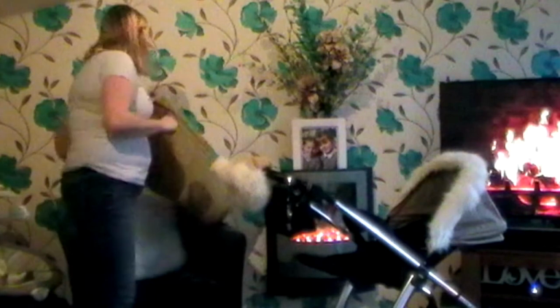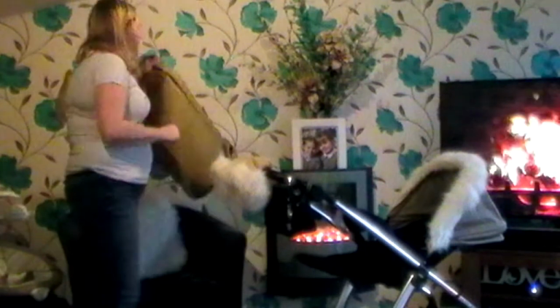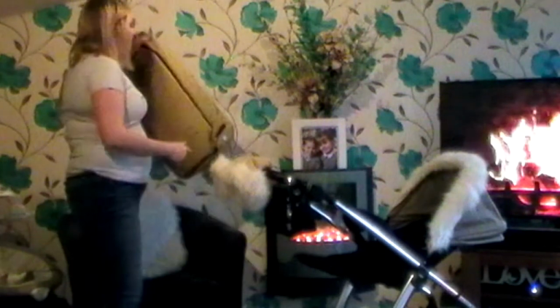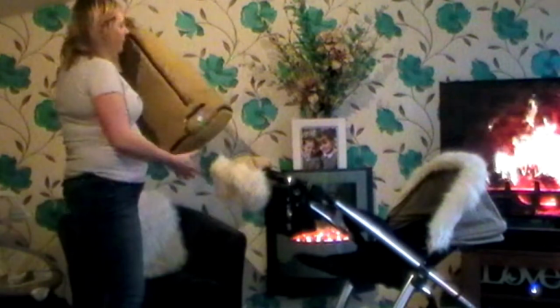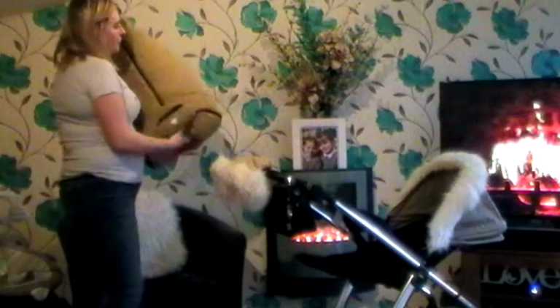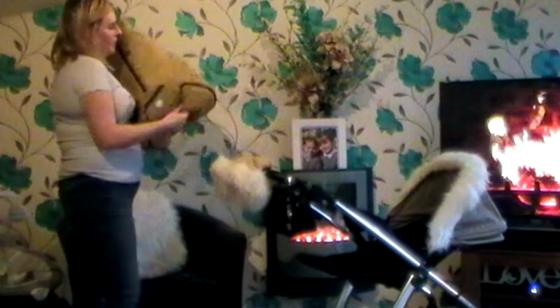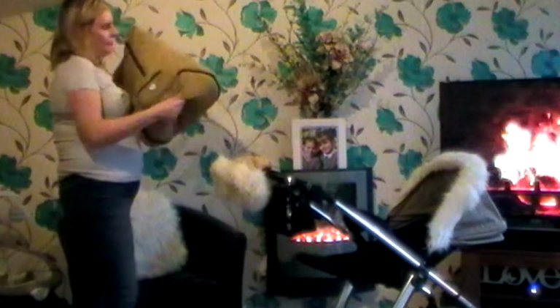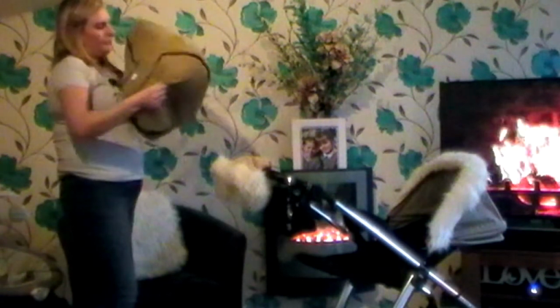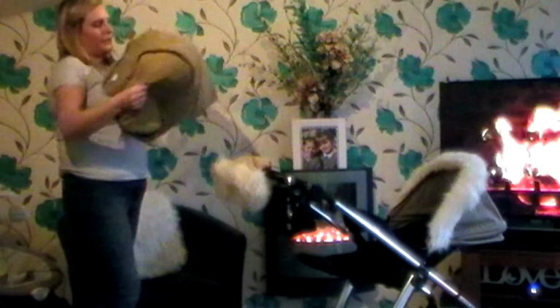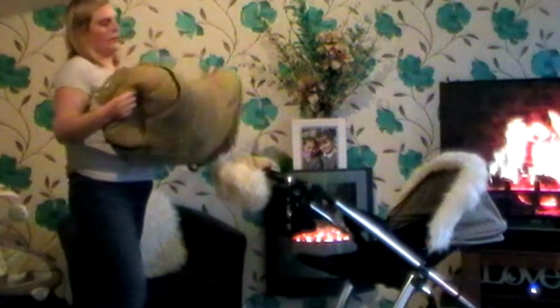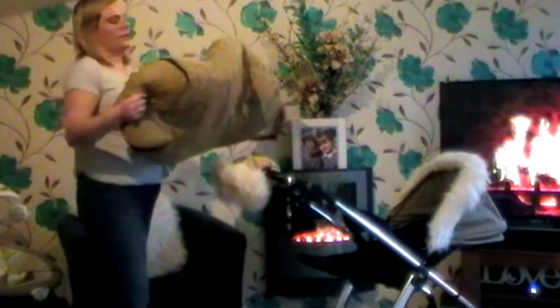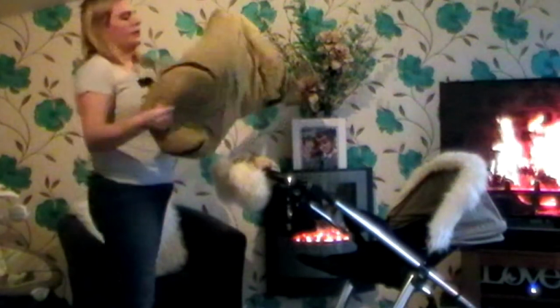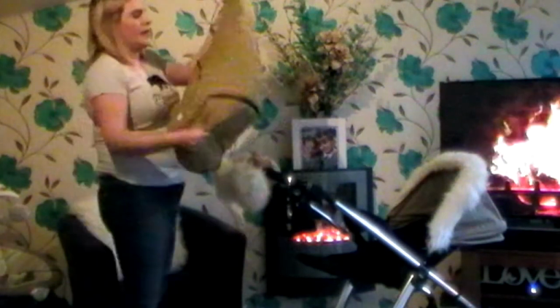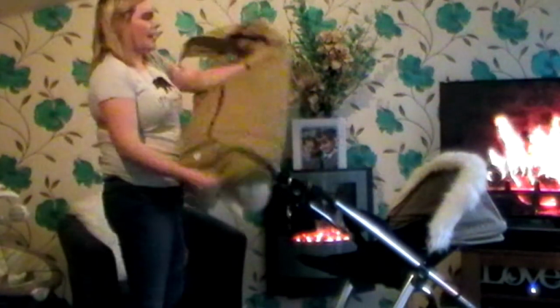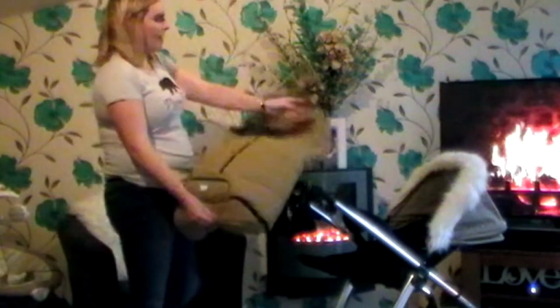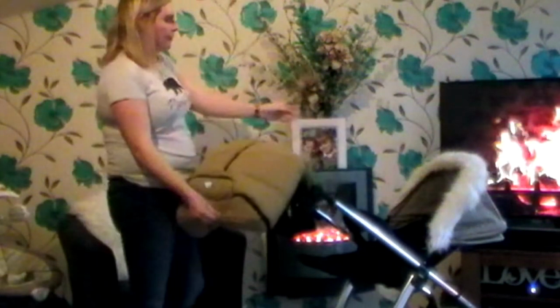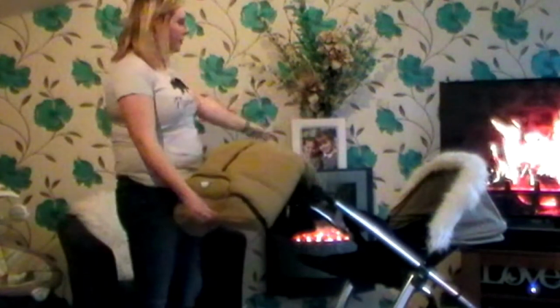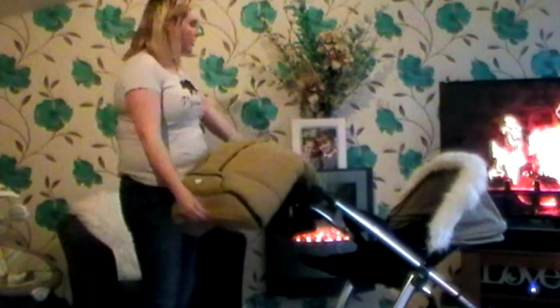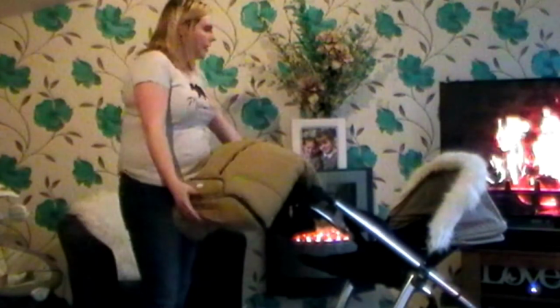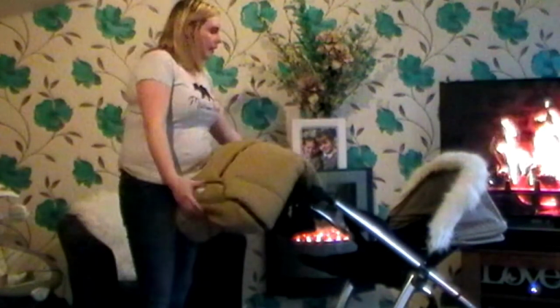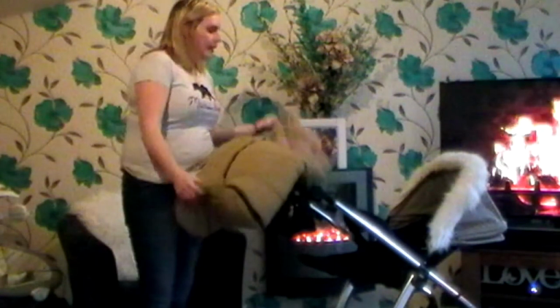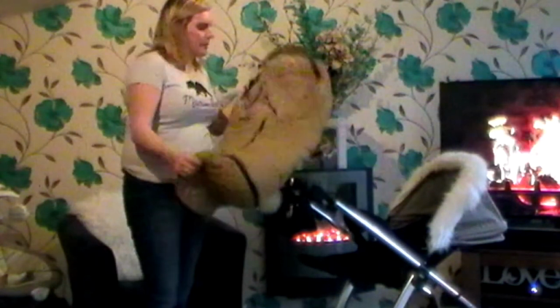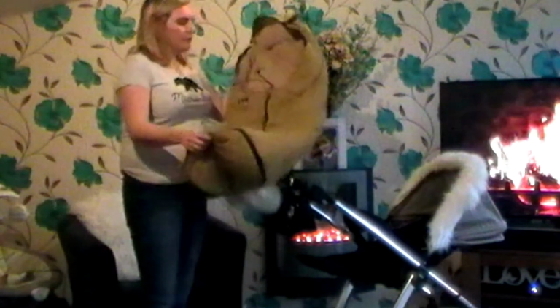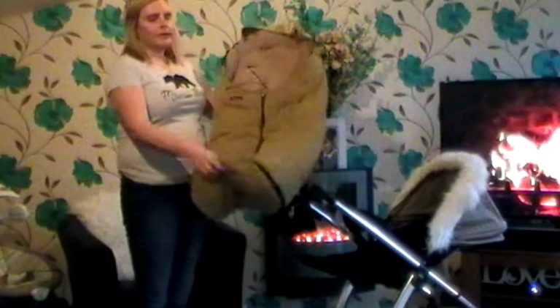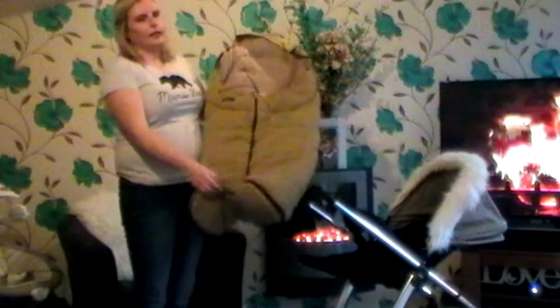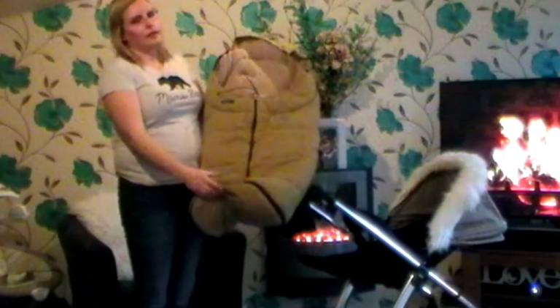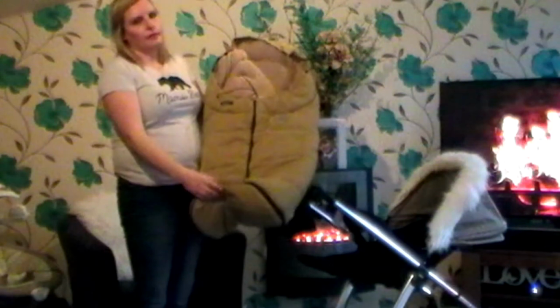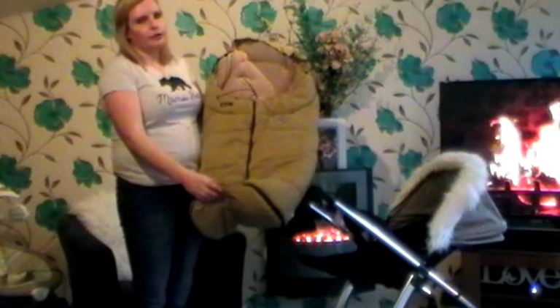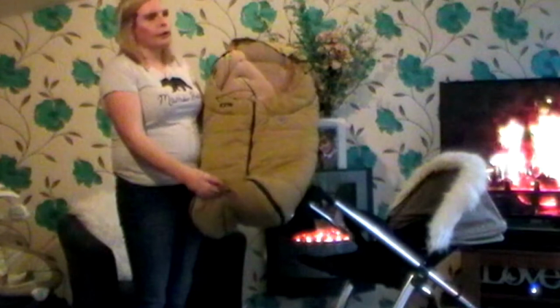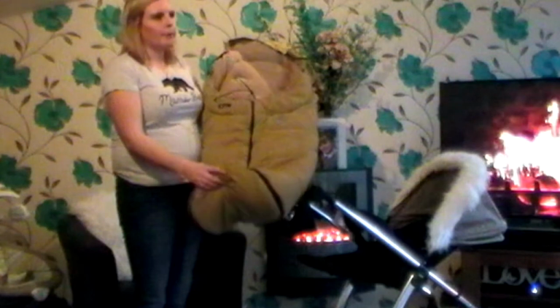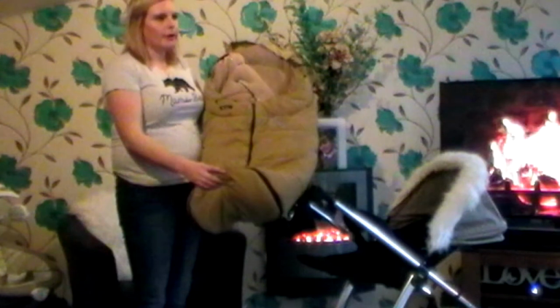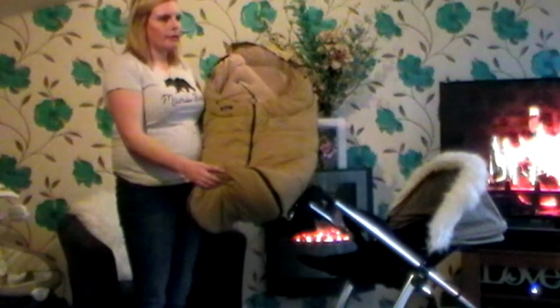The last thing I've got to show you is my footmuff. Now these are obviously — you can buy them from anywhere.